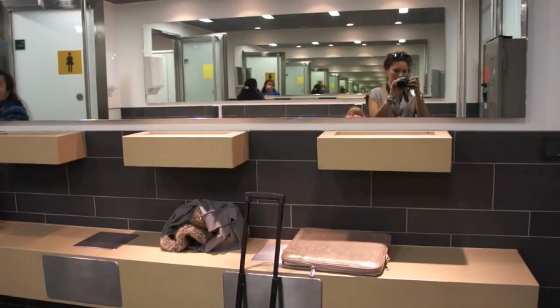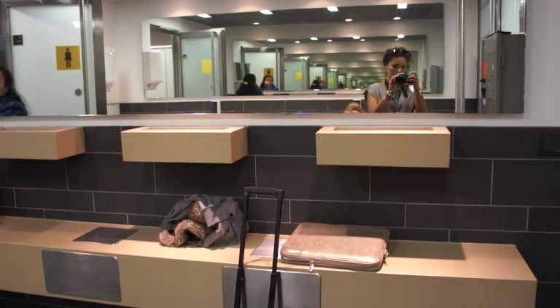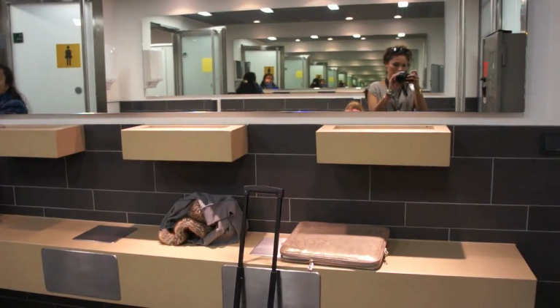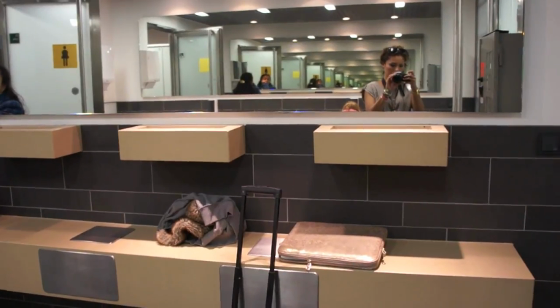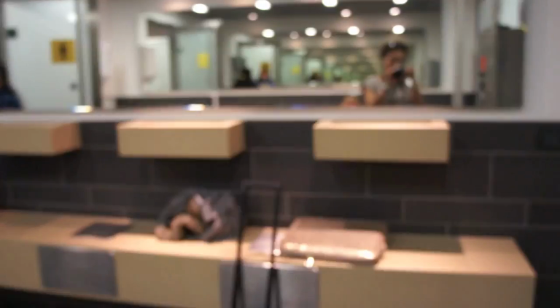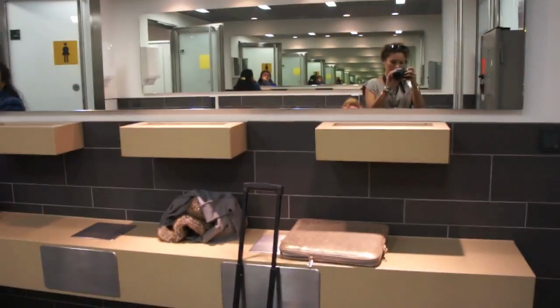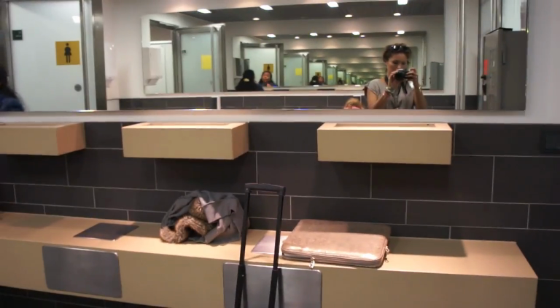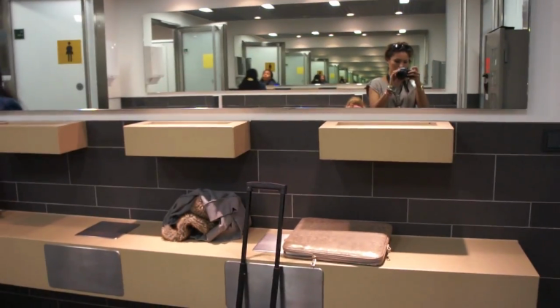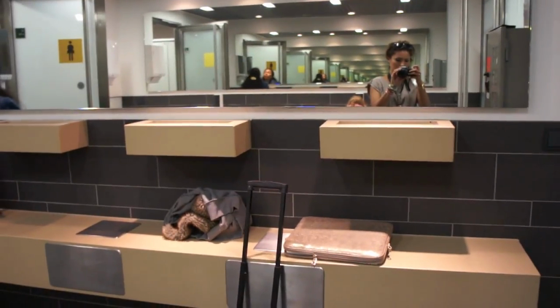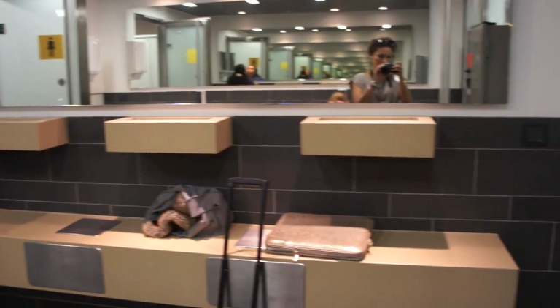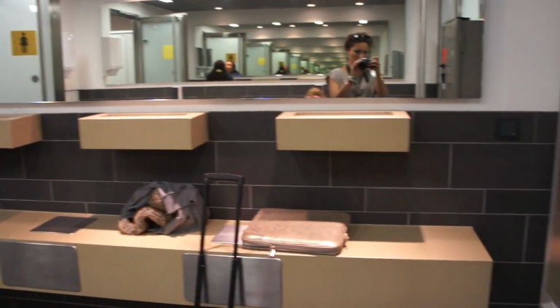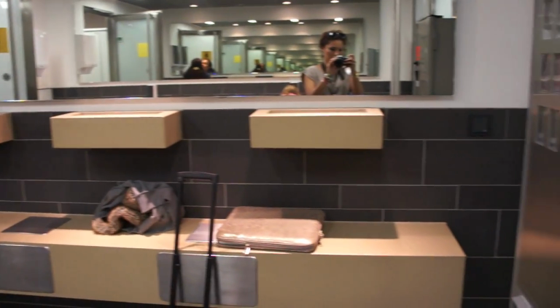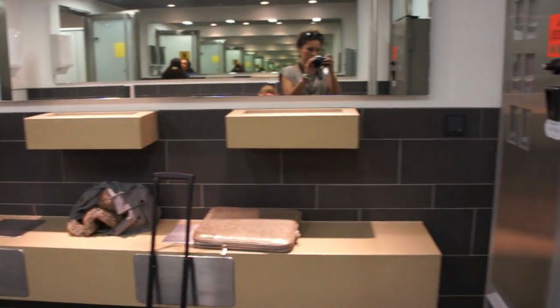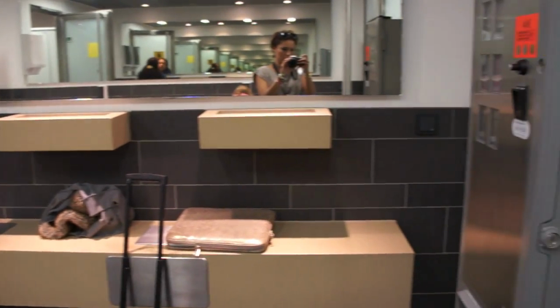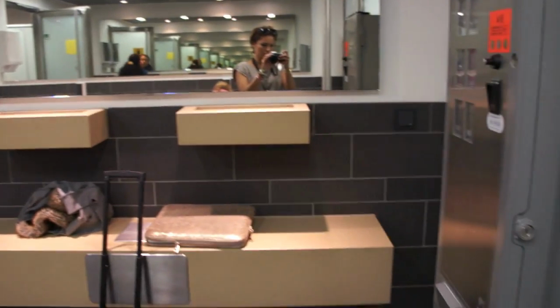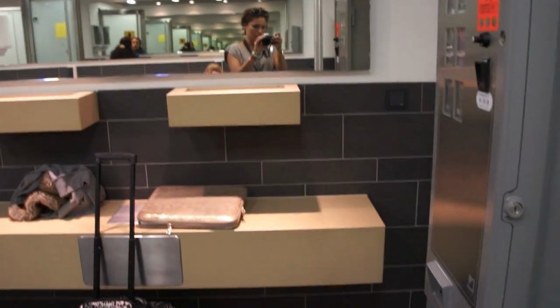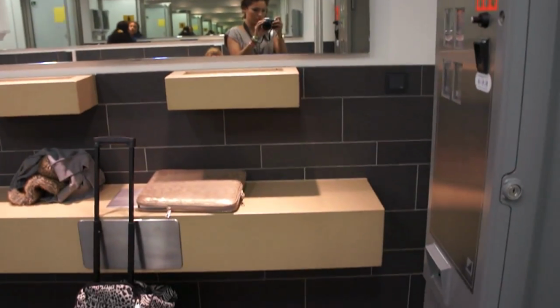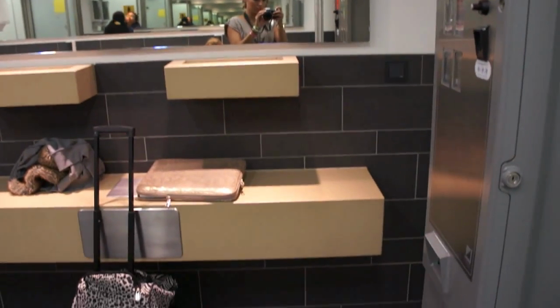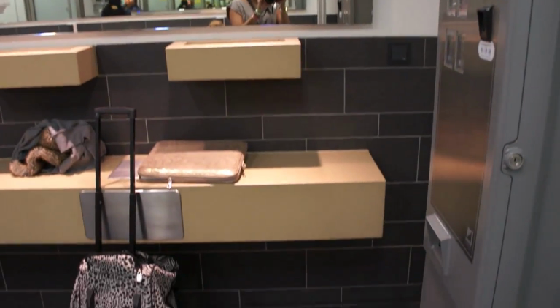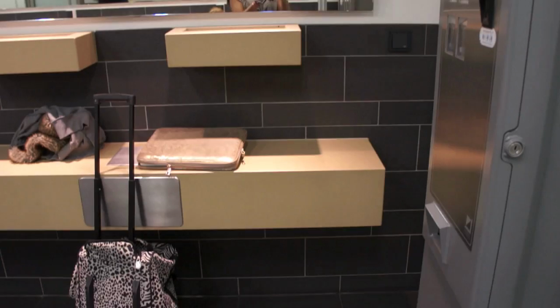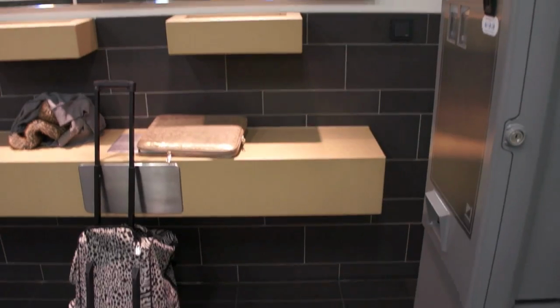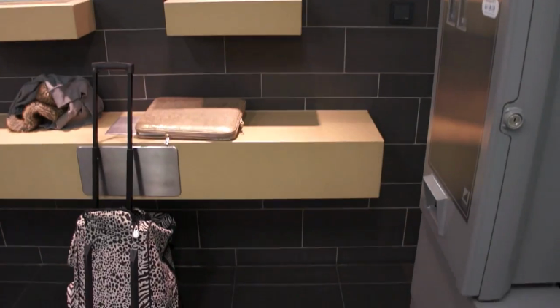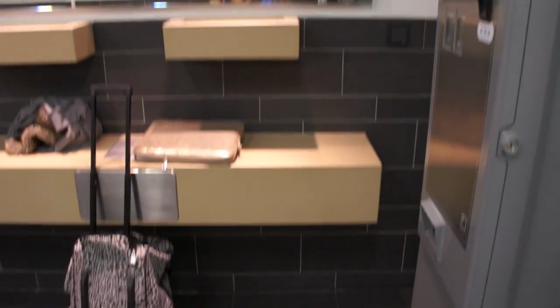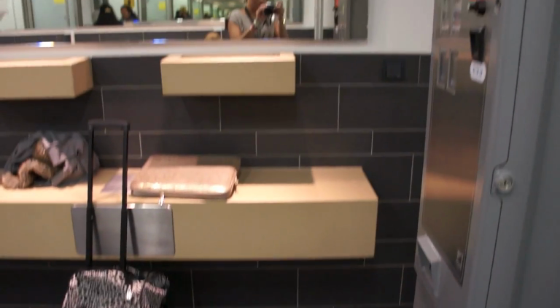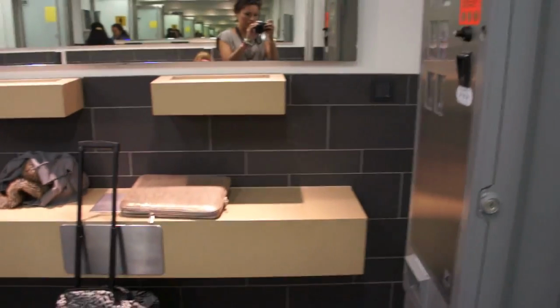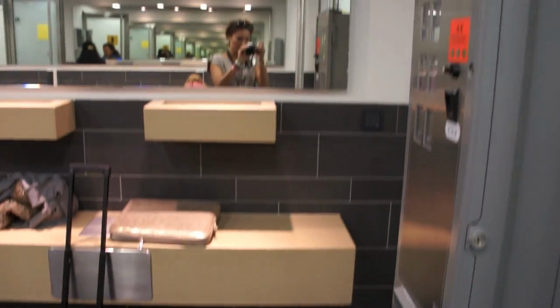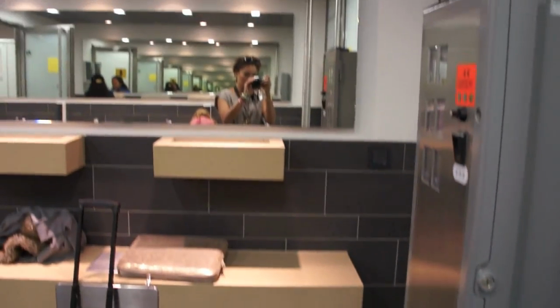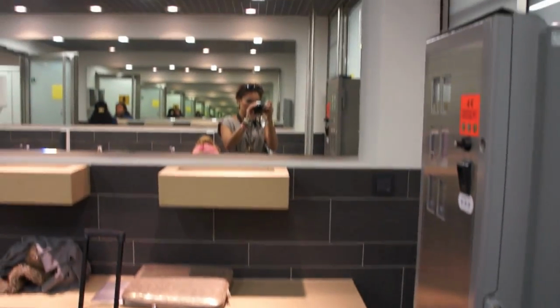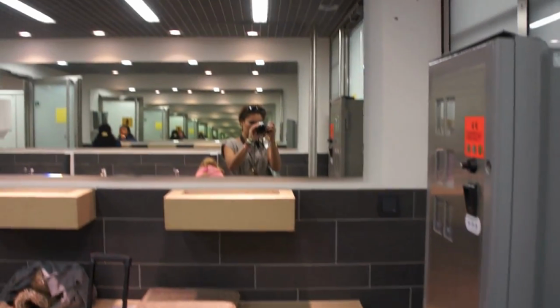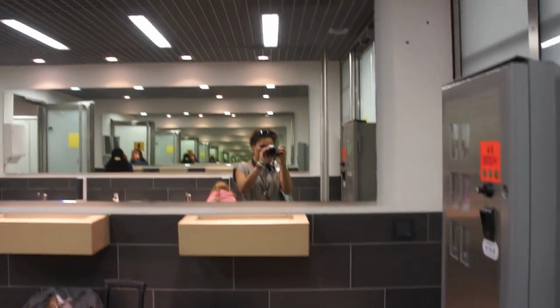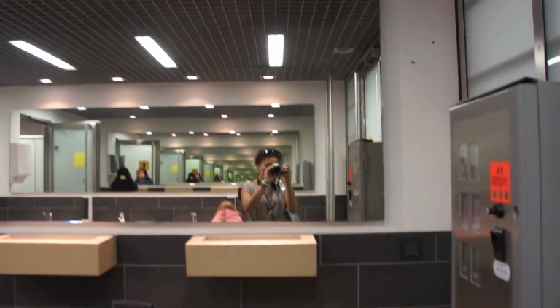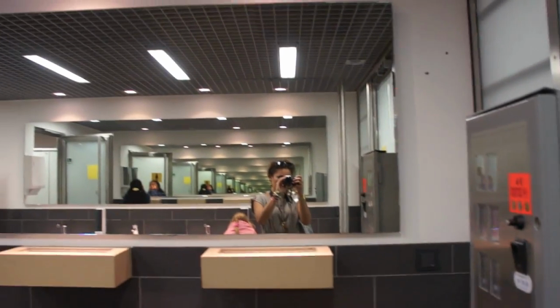After looking for a place to film, I found myself in the restrooms, which had a great spot to place my camera and makeup.